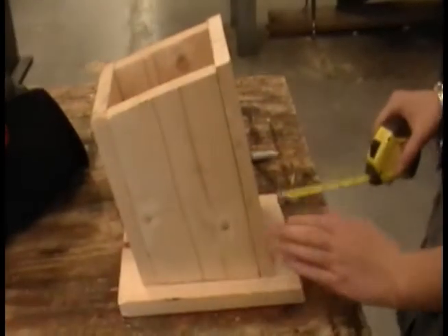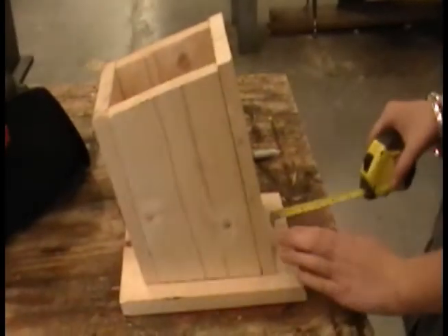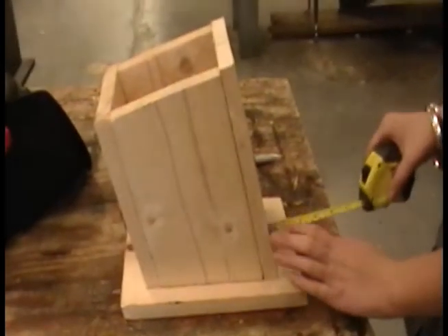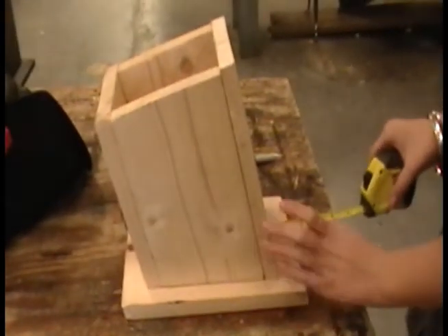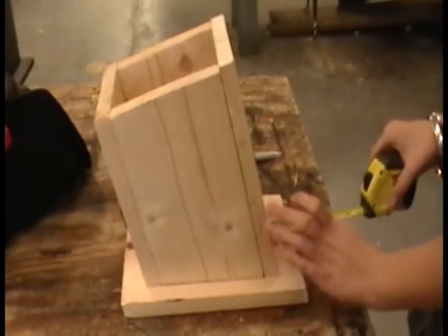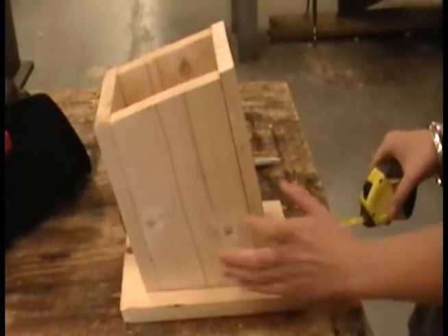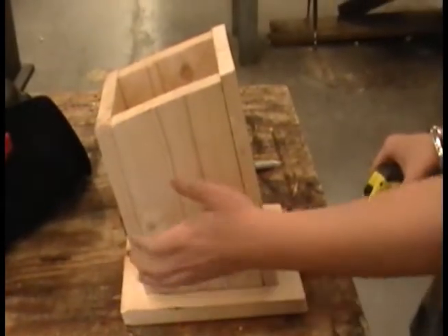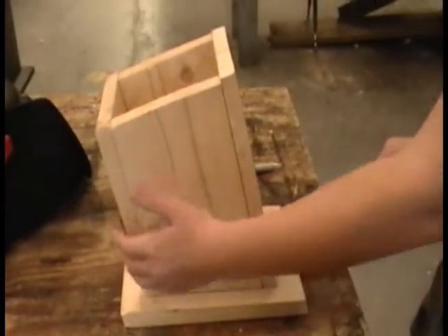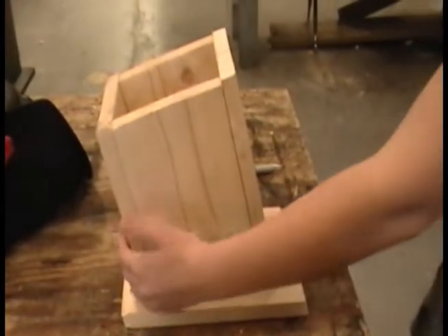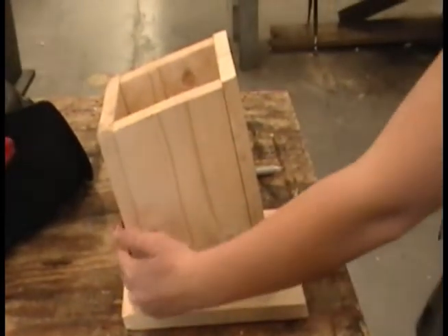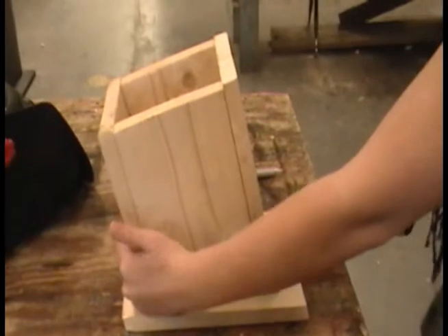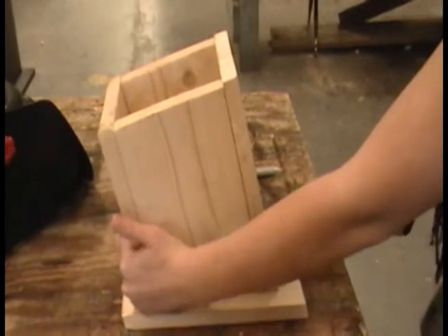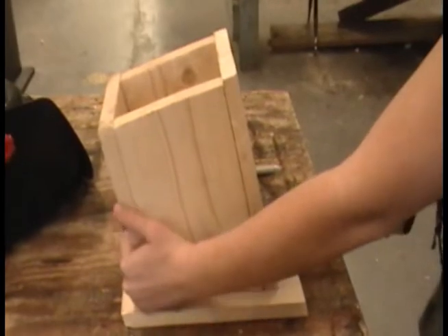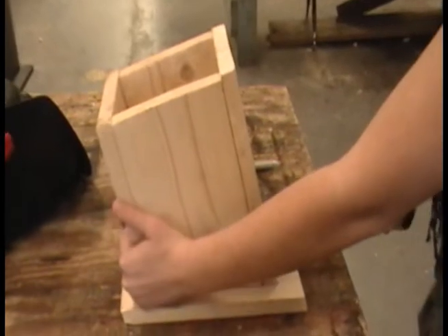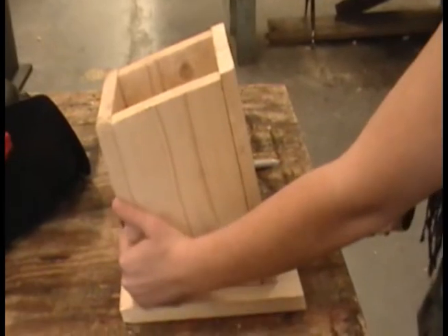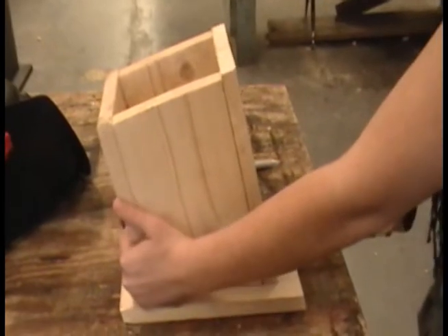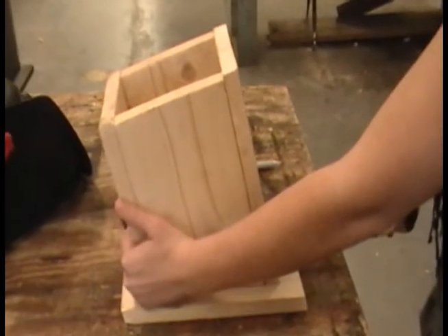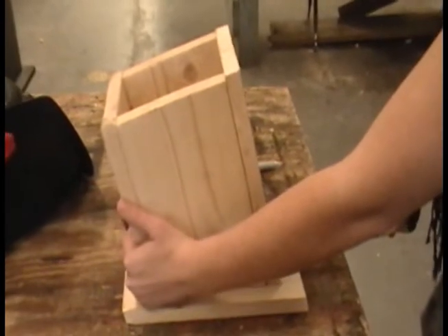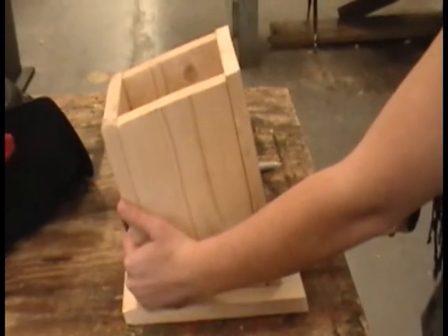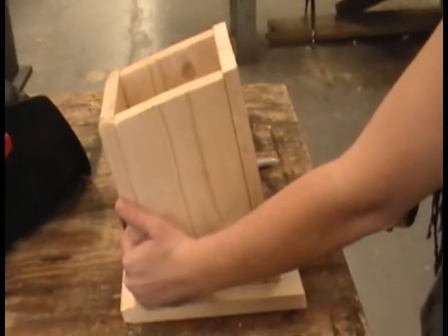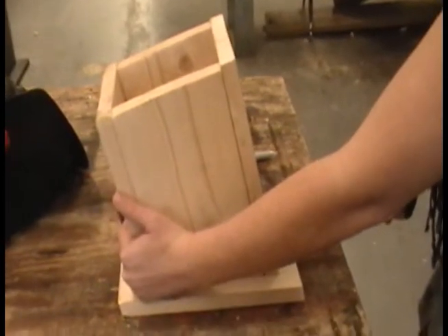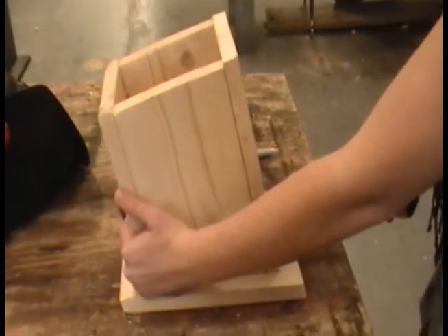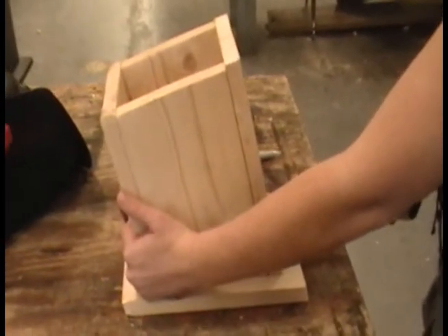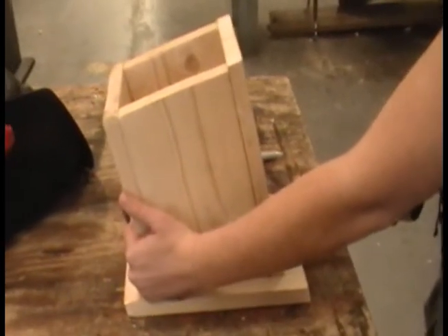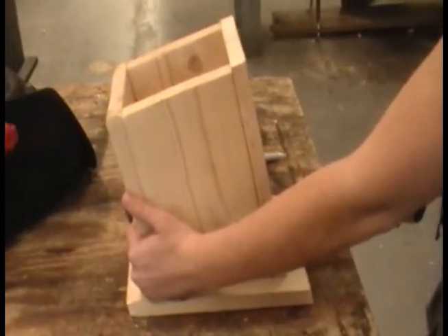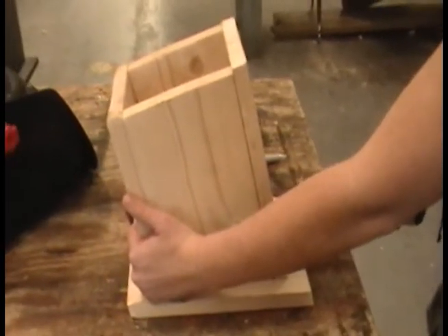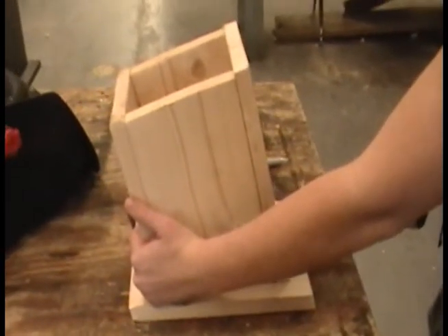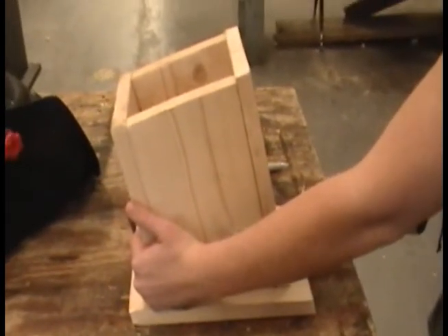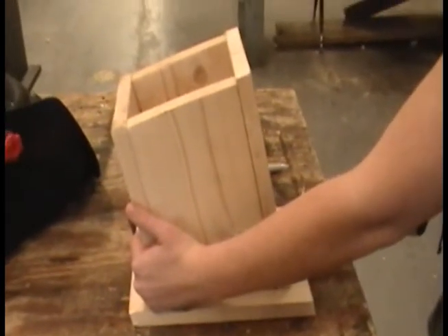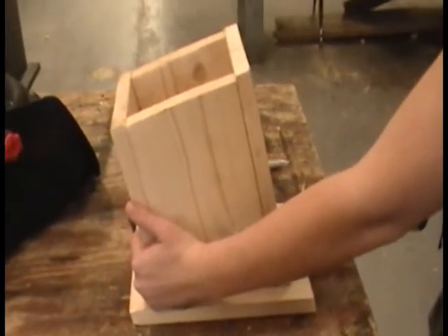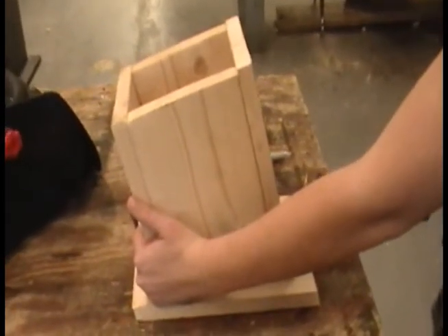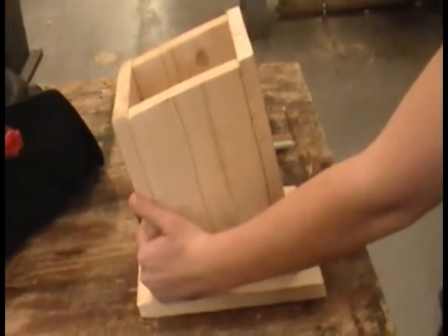Measure the length and width of the top on your pattern, then take those measurements and make marks on your wood.